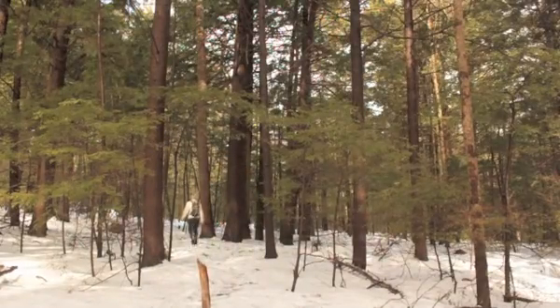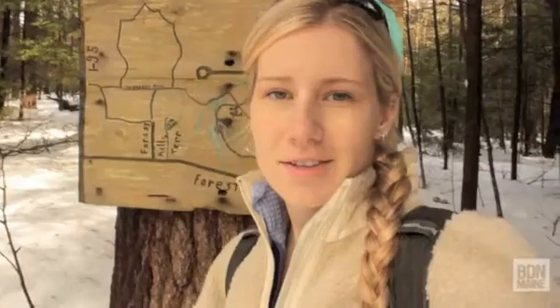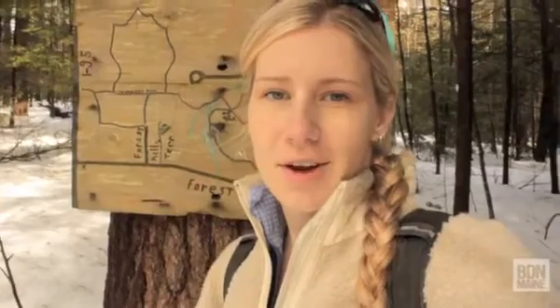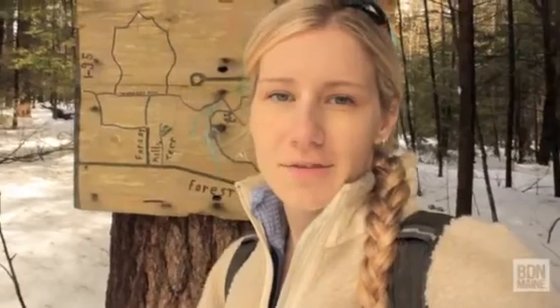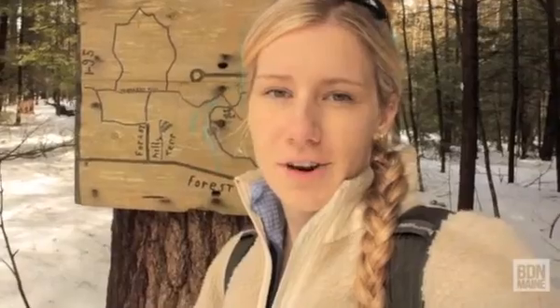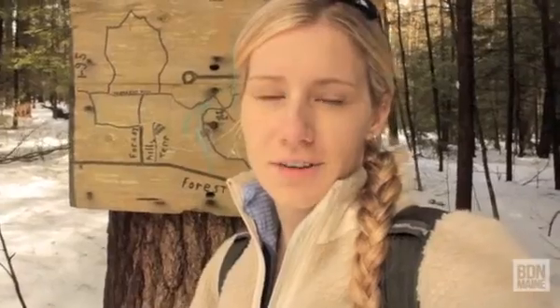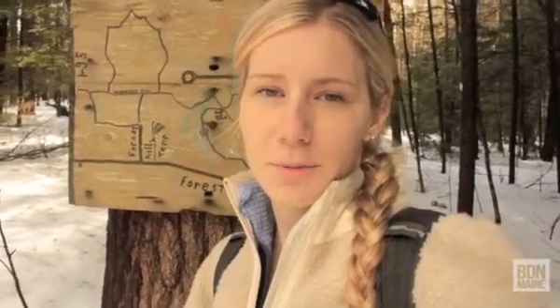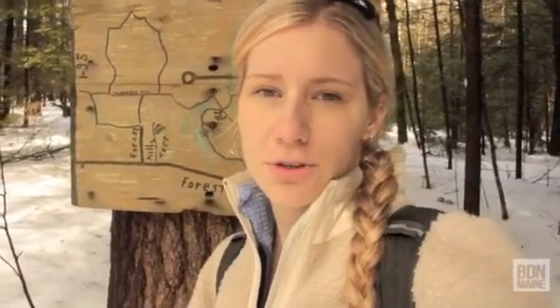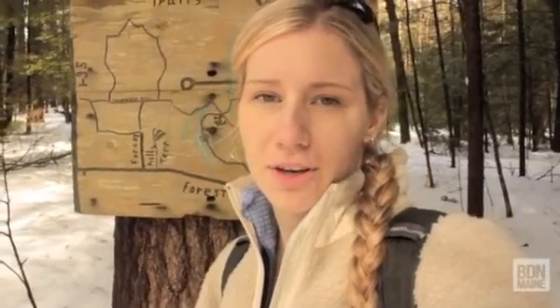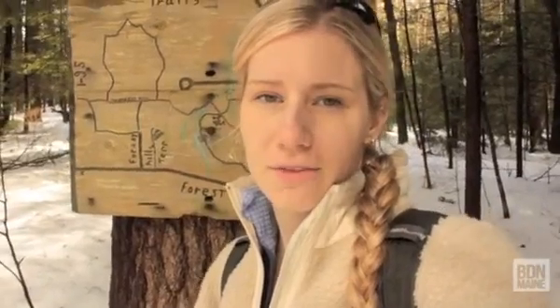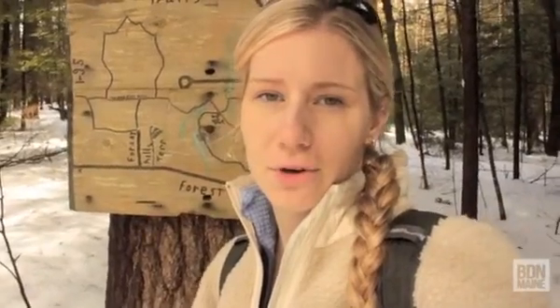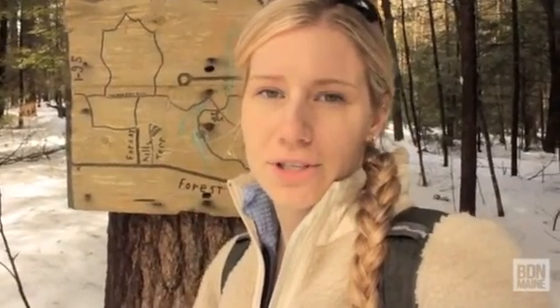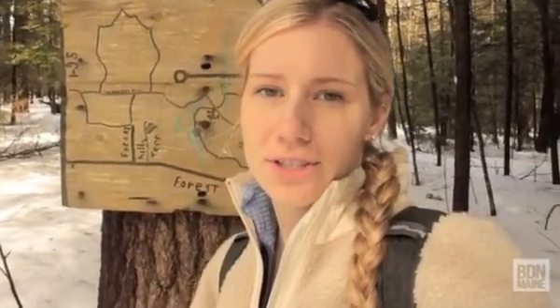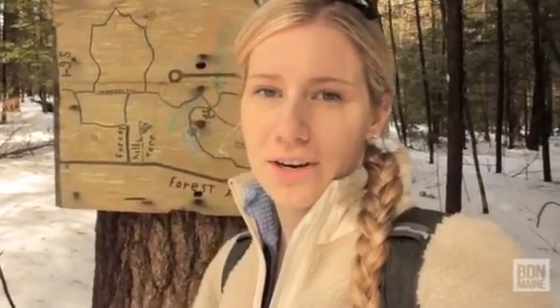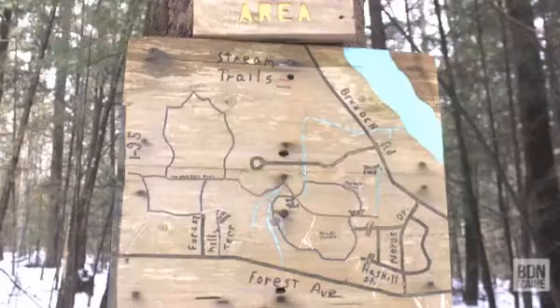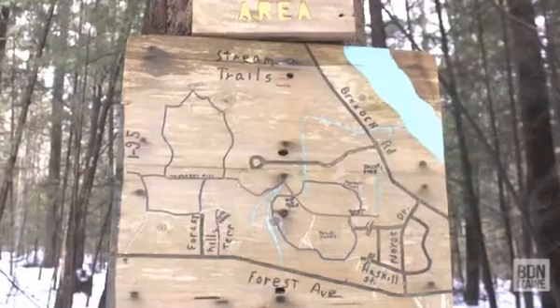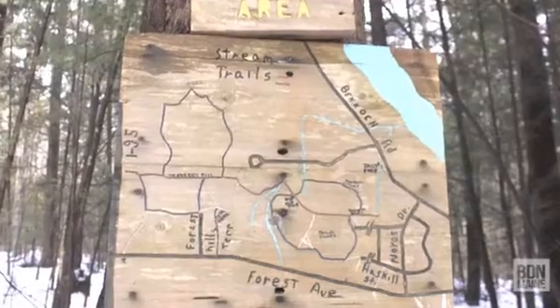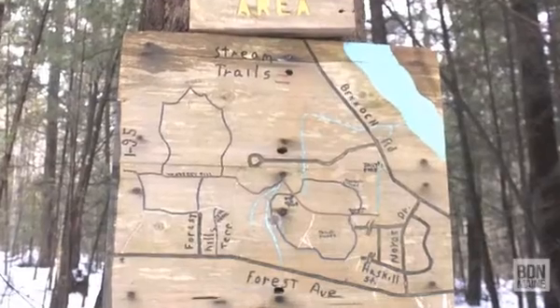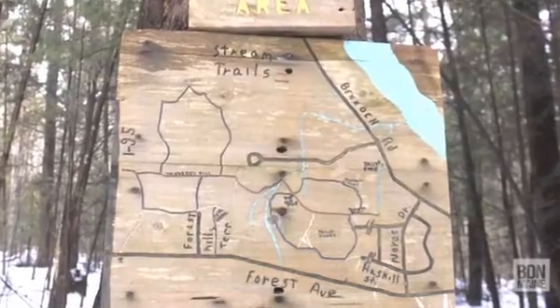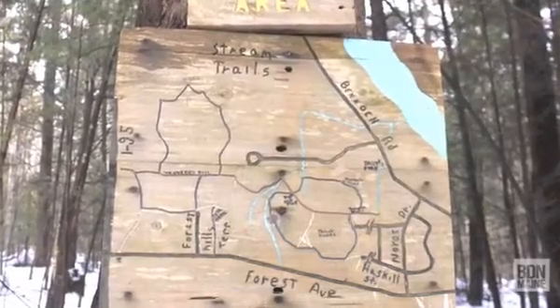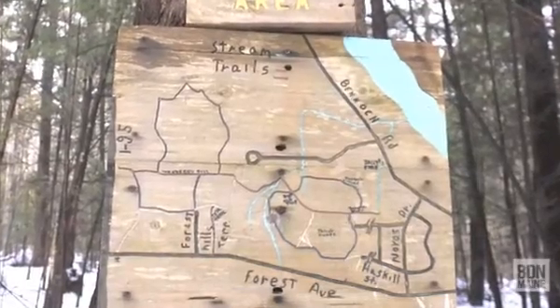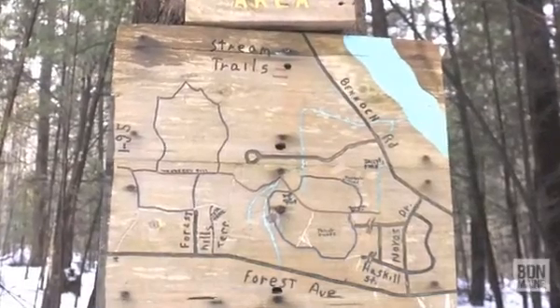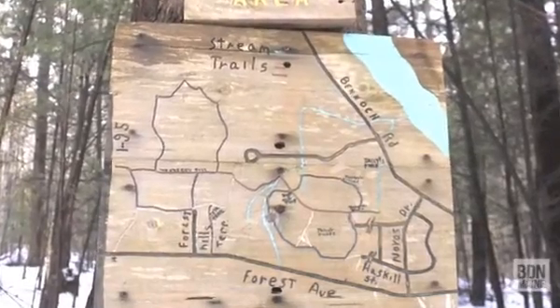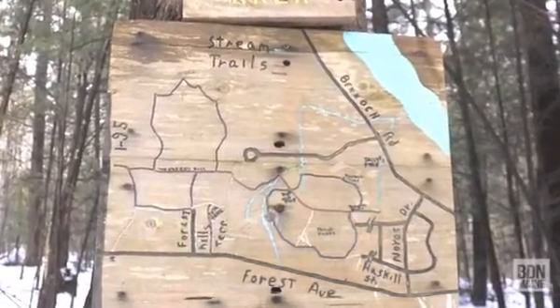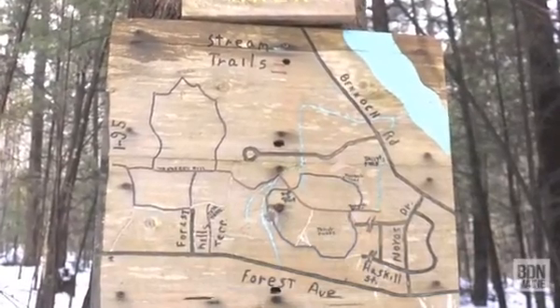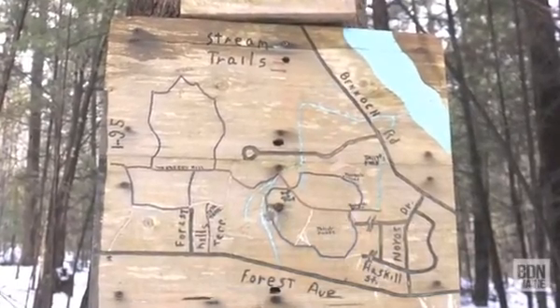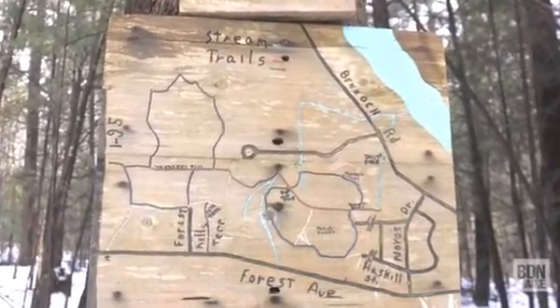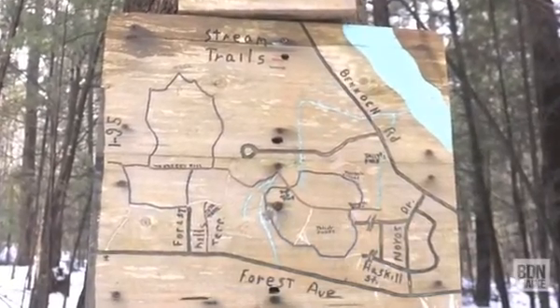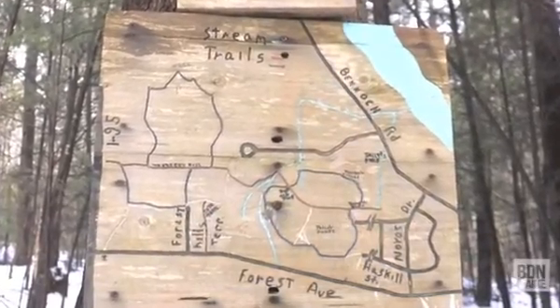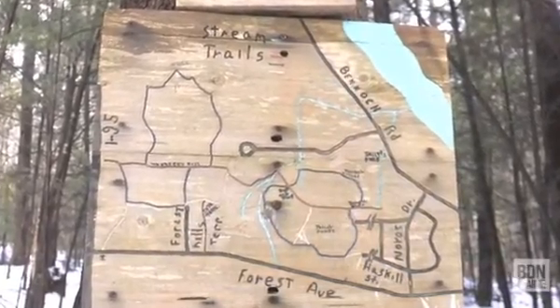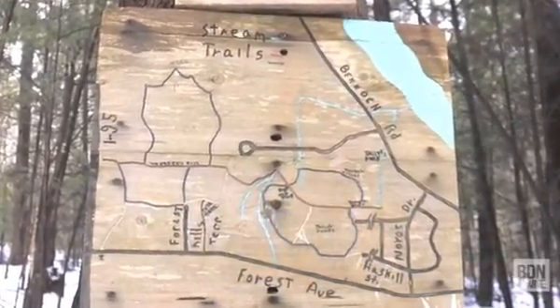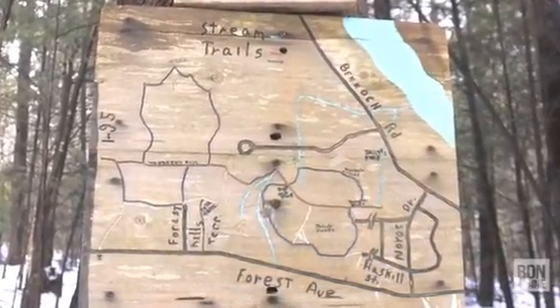Not far in from the trailhead on Forest Hill Terrace, I've got this cool wooden sign to help me out.